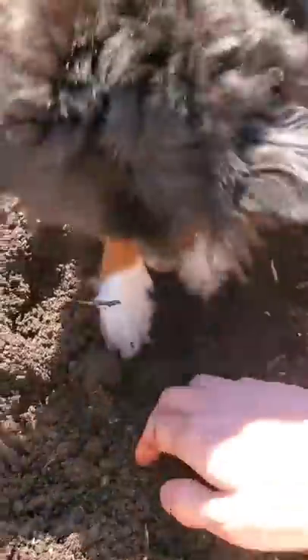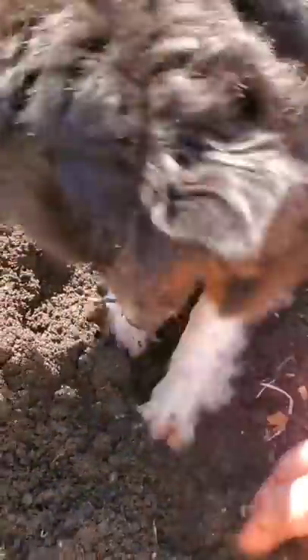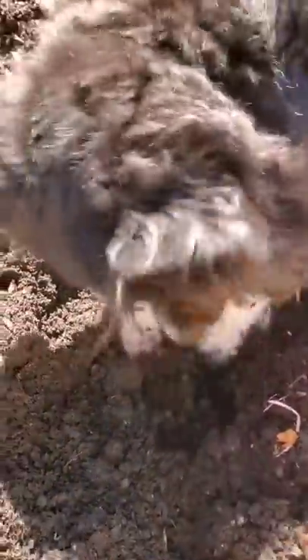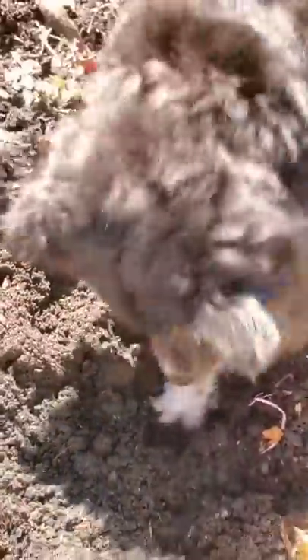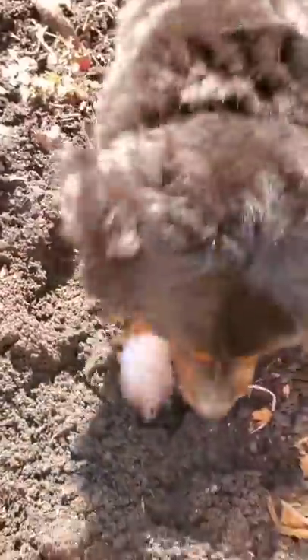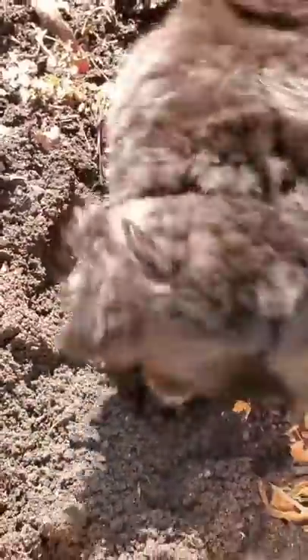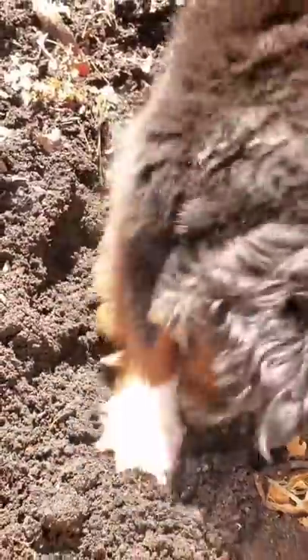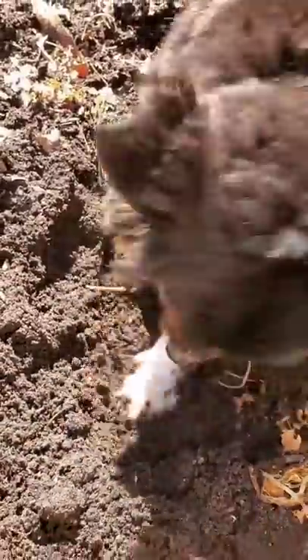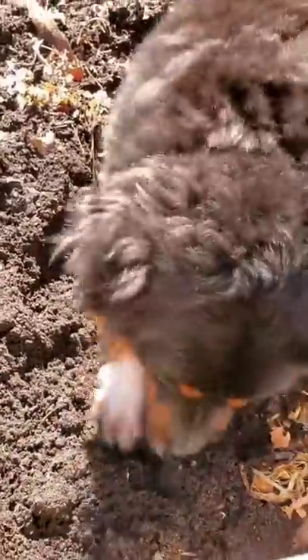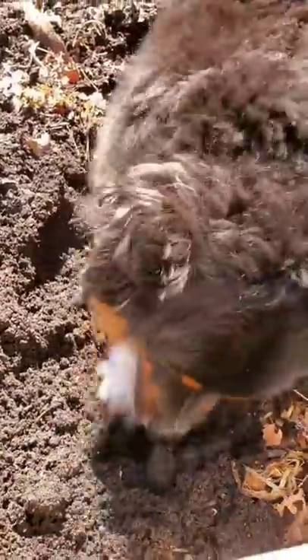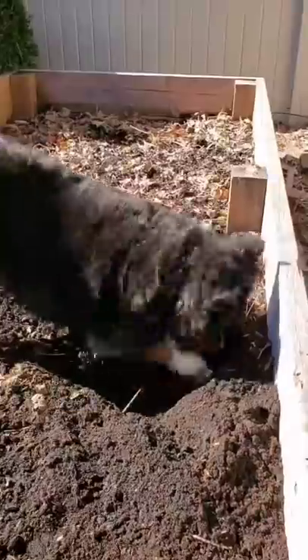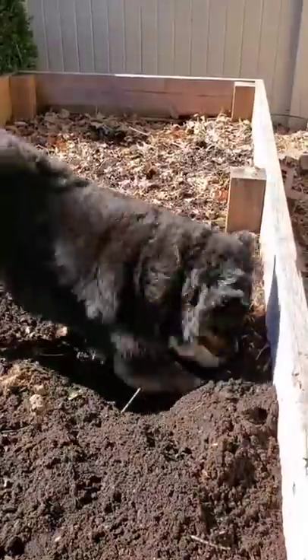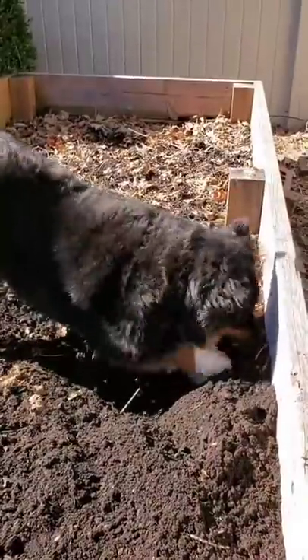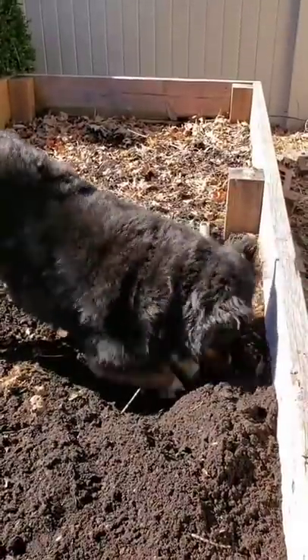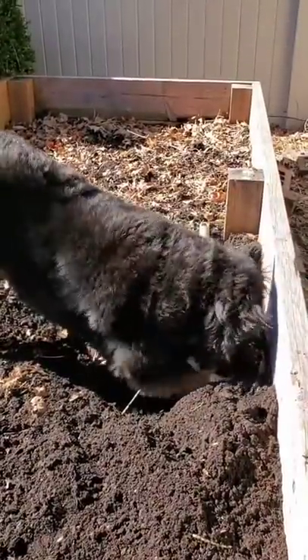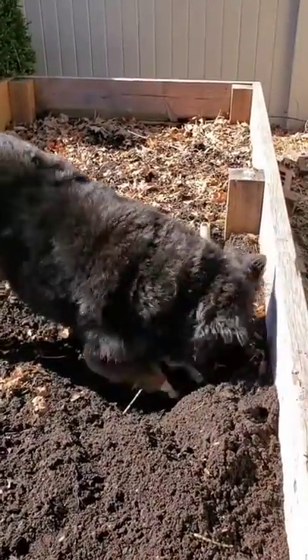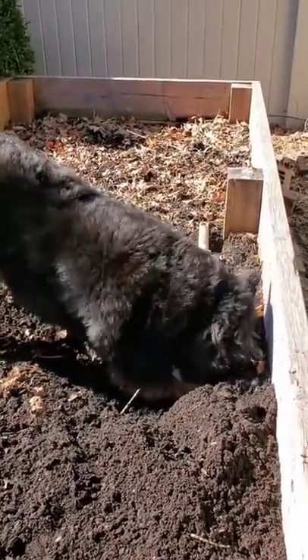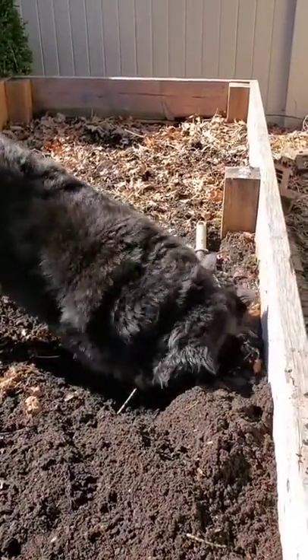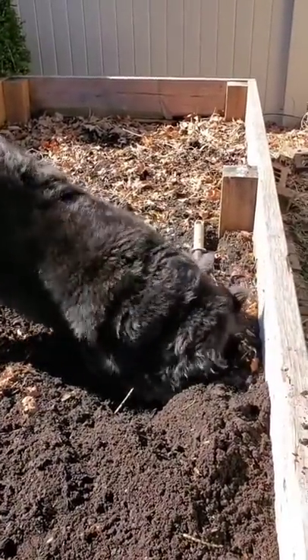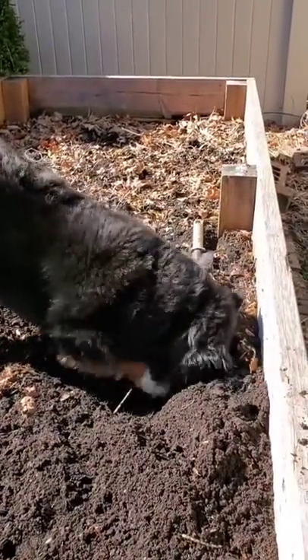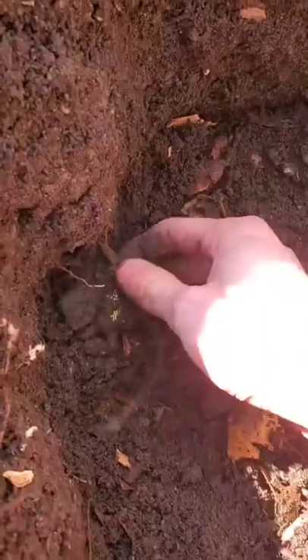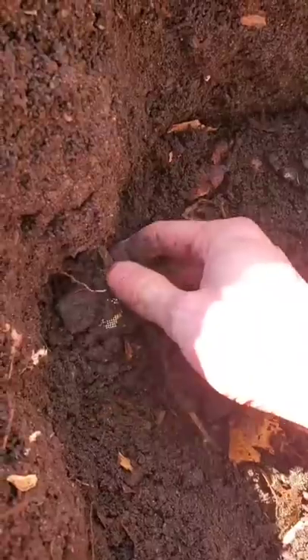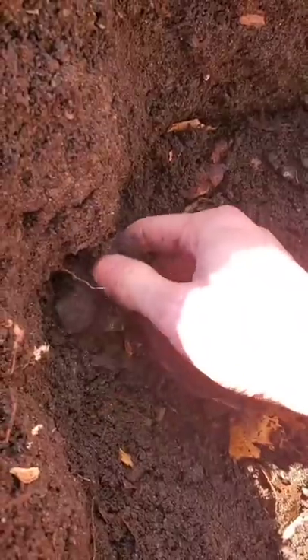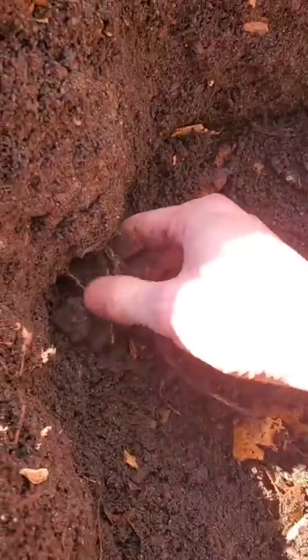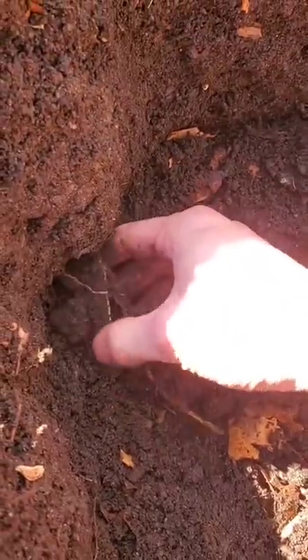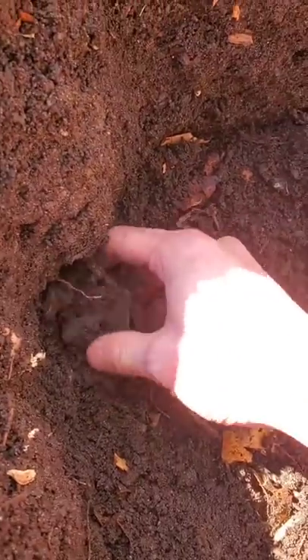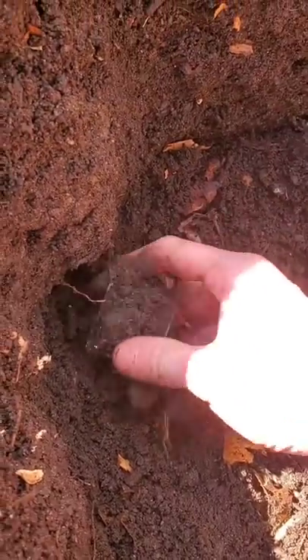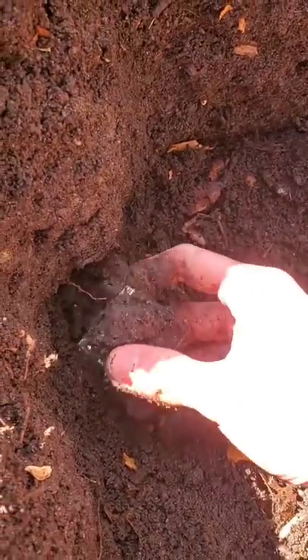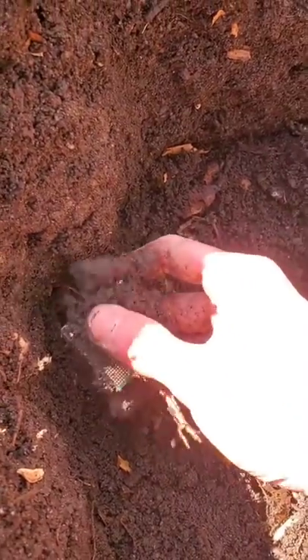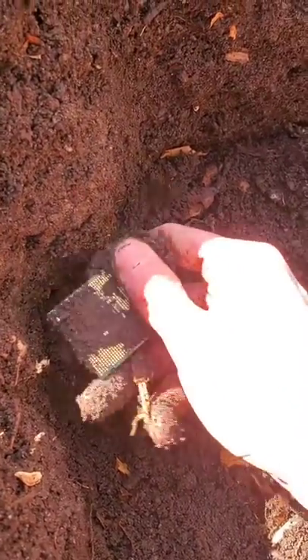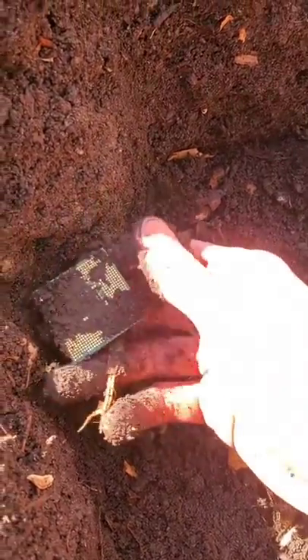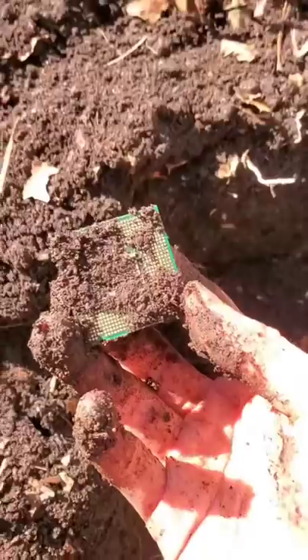And I couldn't have picked a better partner. Look at him go! After digging up half the garden bed, we were able to locate the third and final CPU.